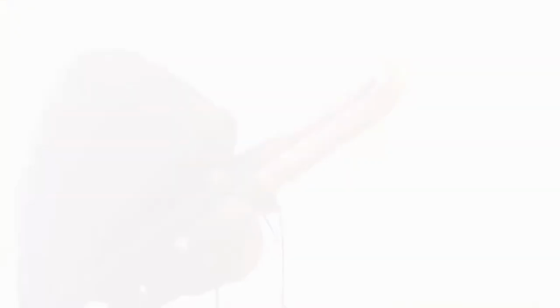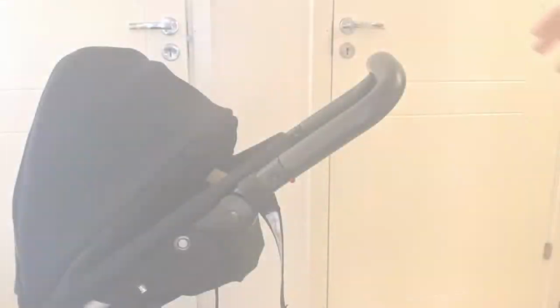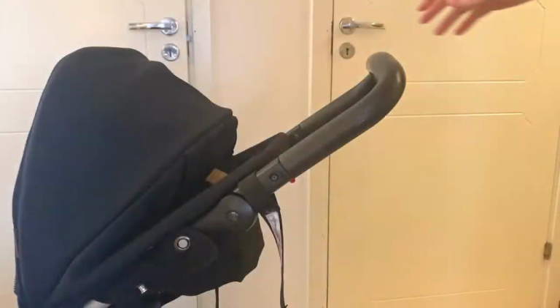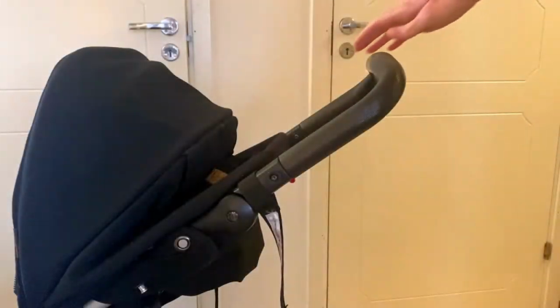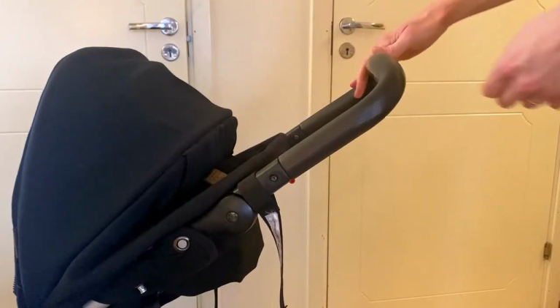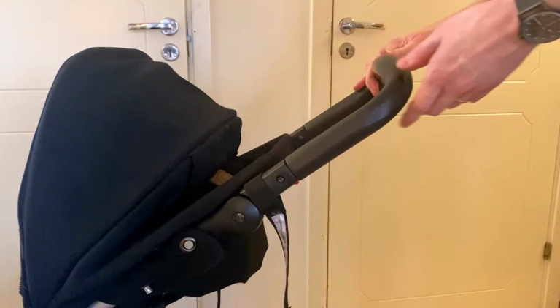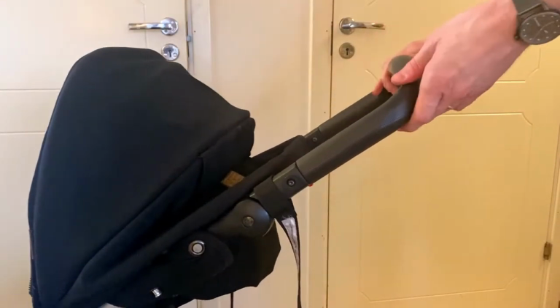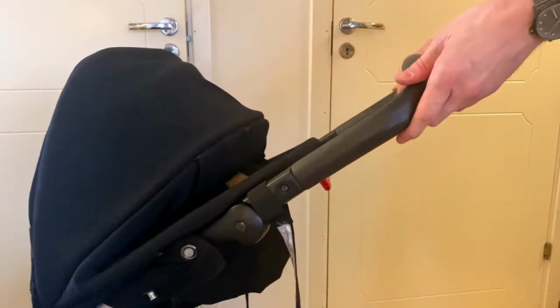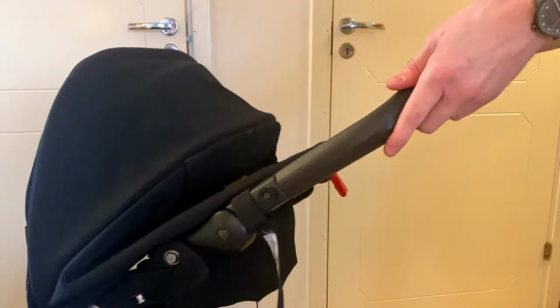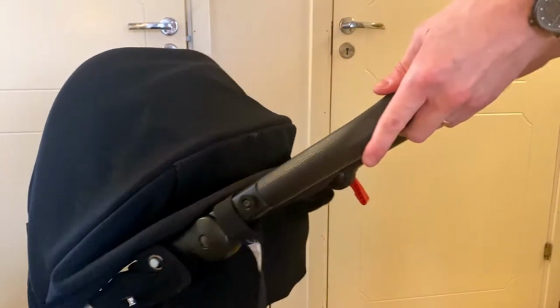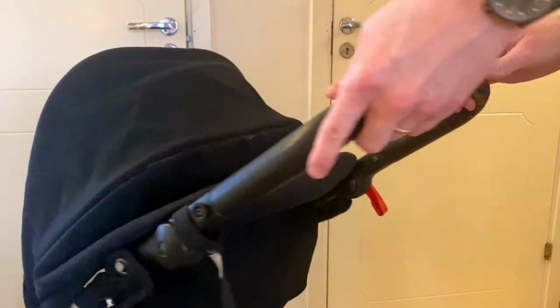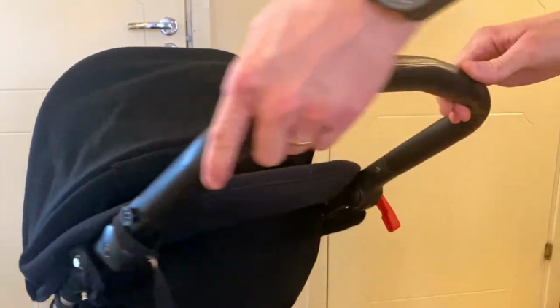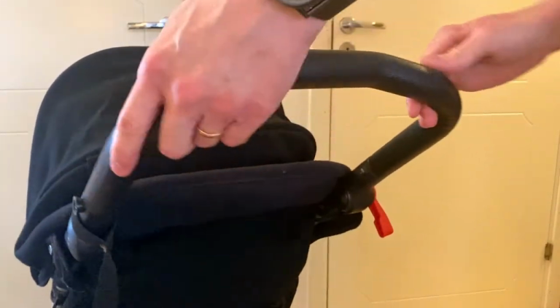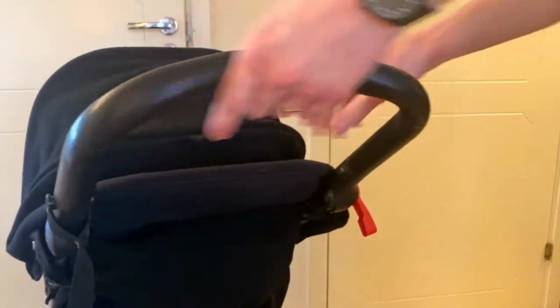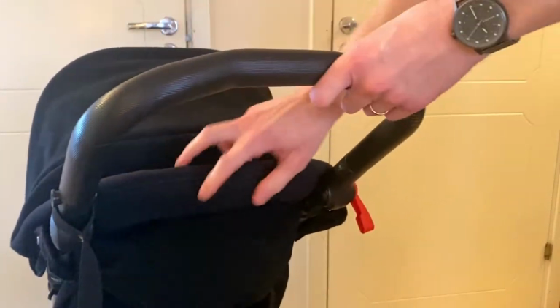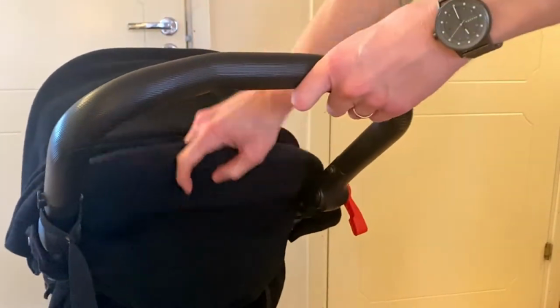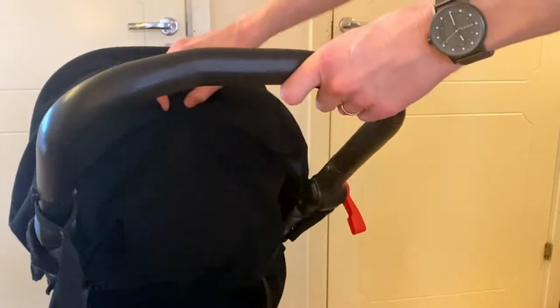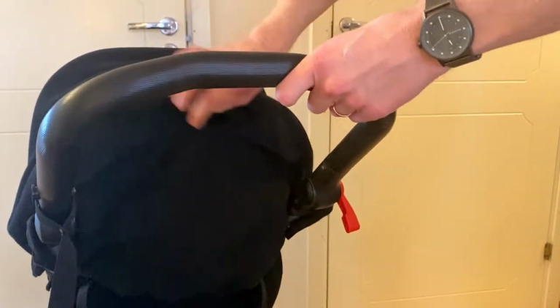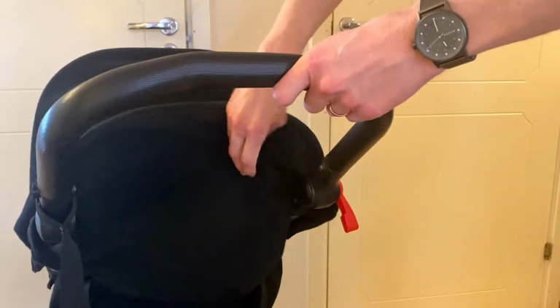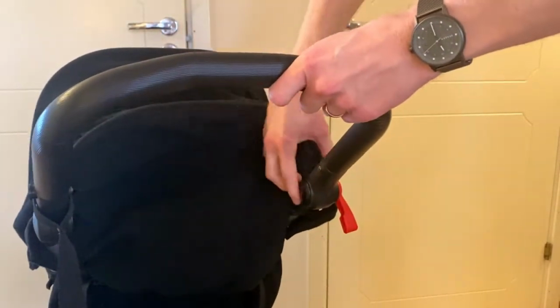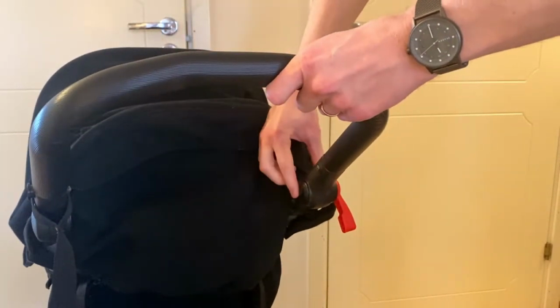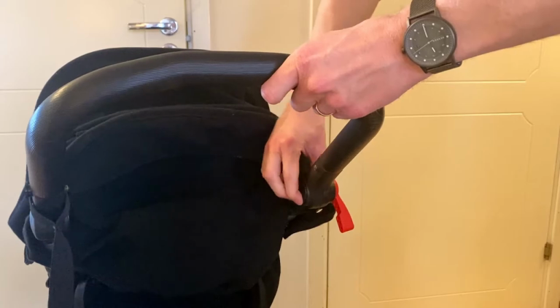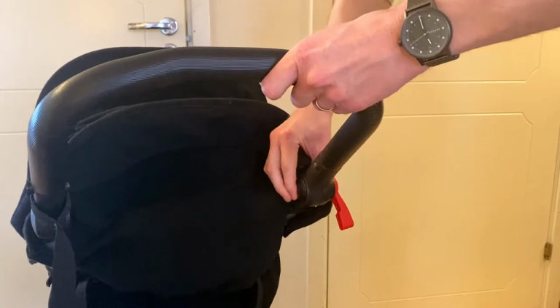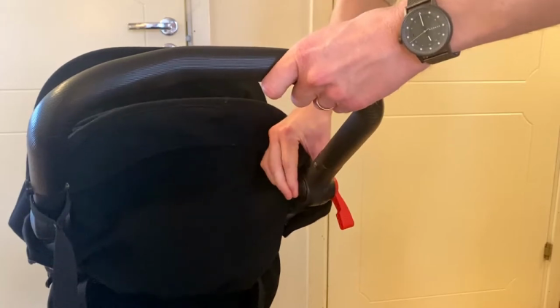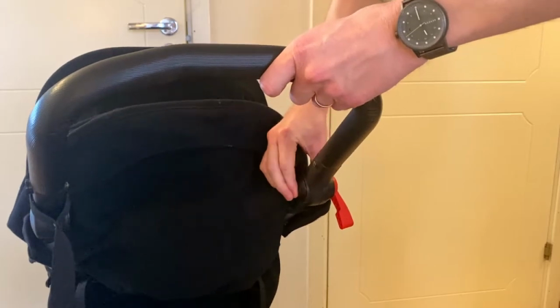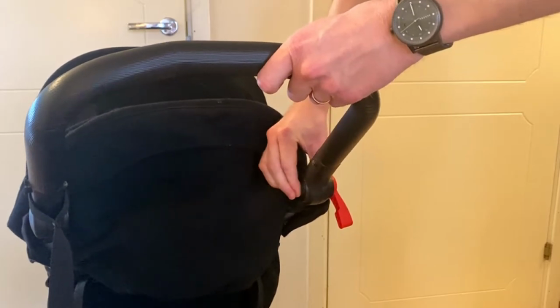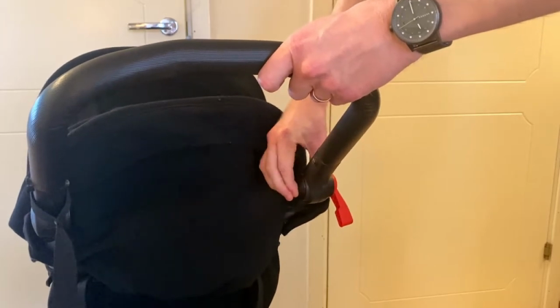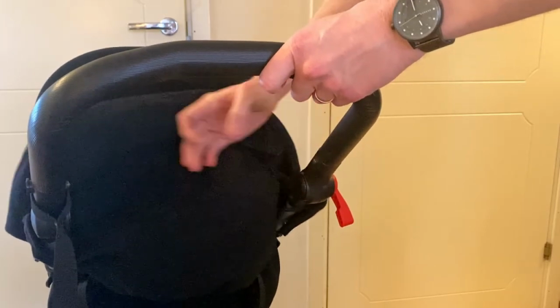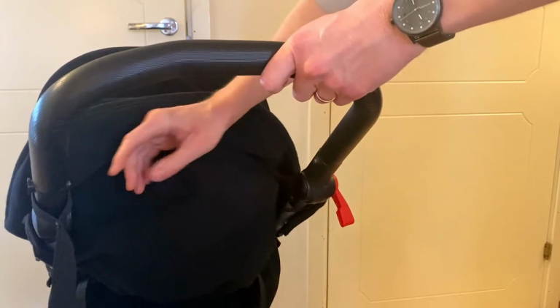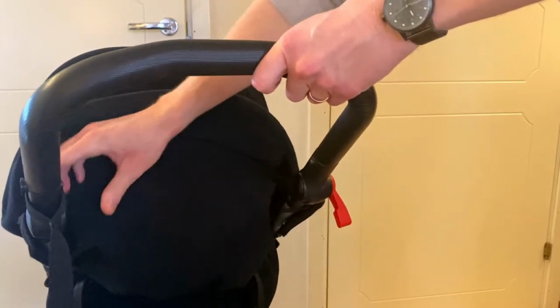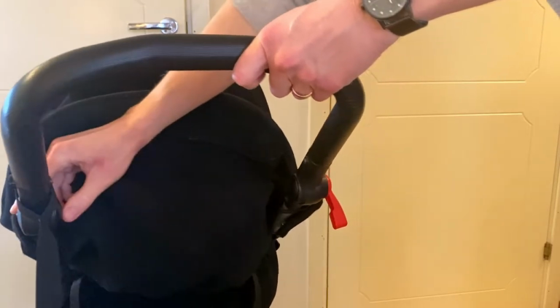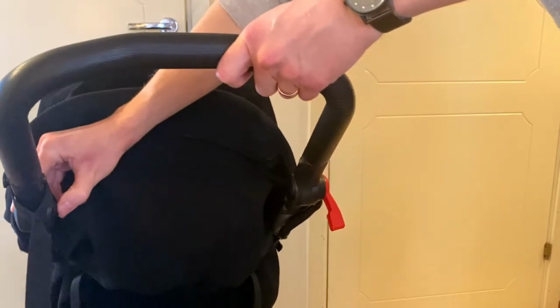Also, don't forget that you can use the normal push buttons by the handle to fold it all the way down to make the pram even smaller.